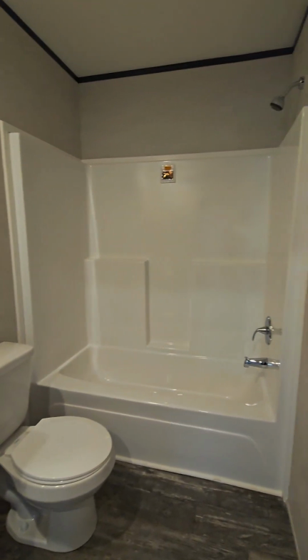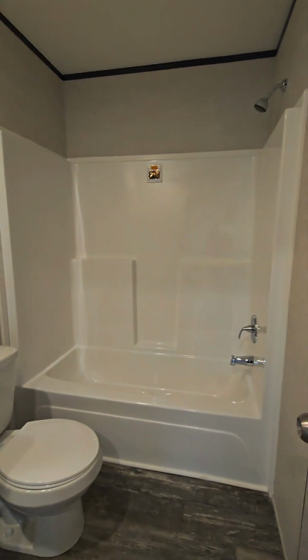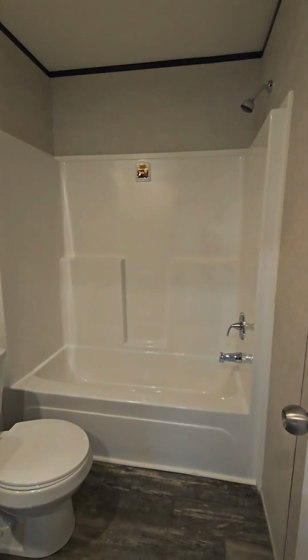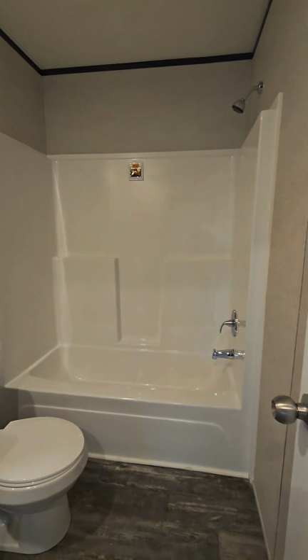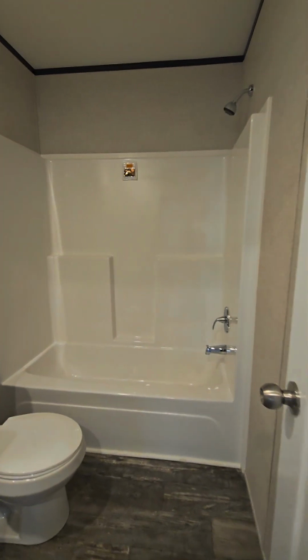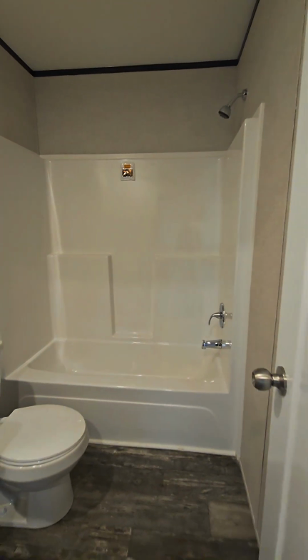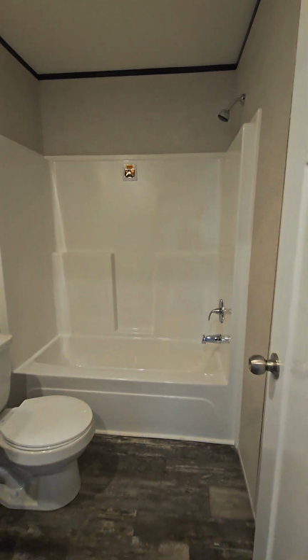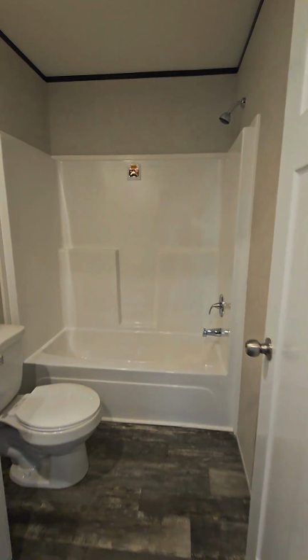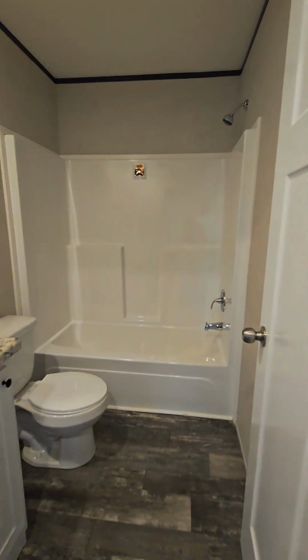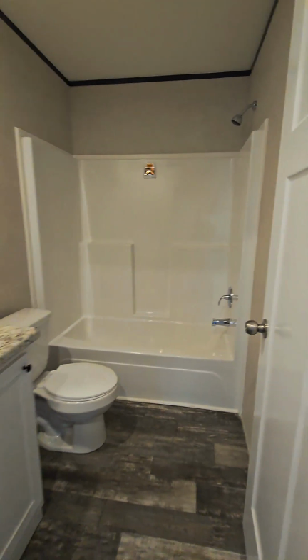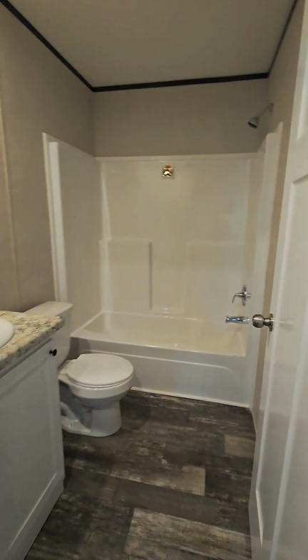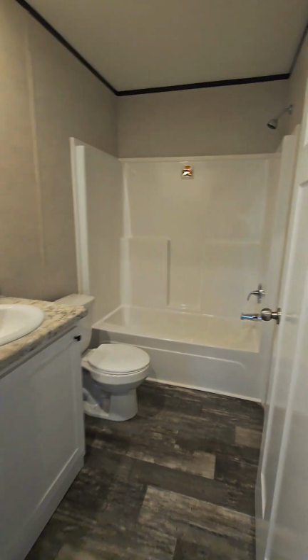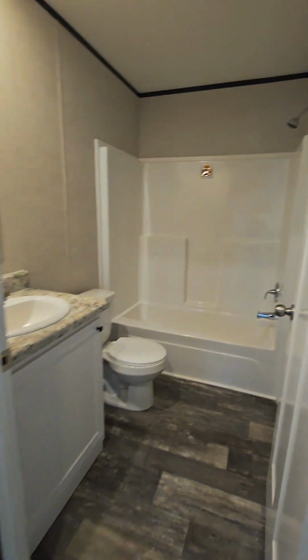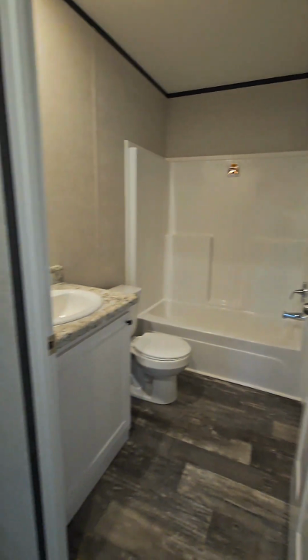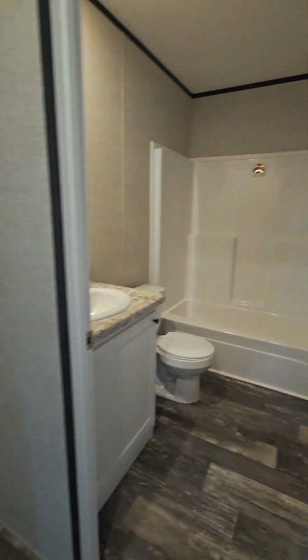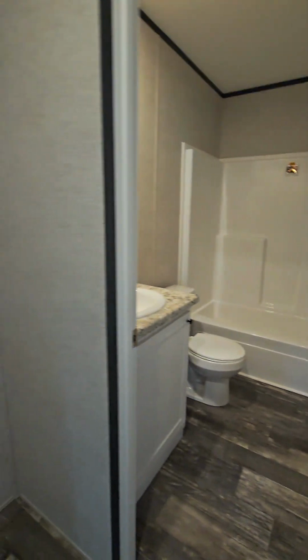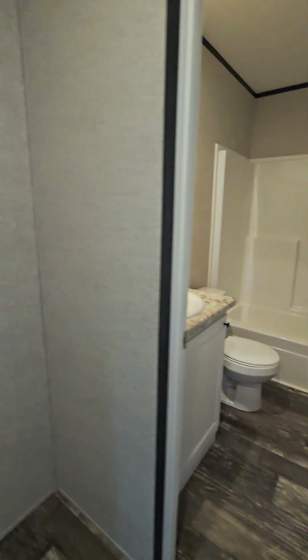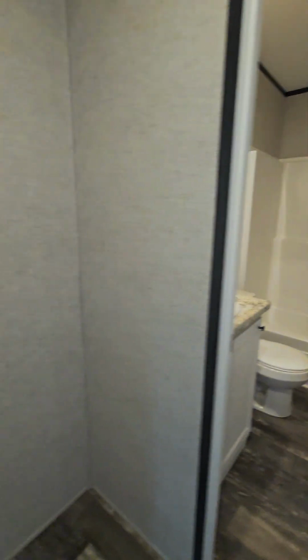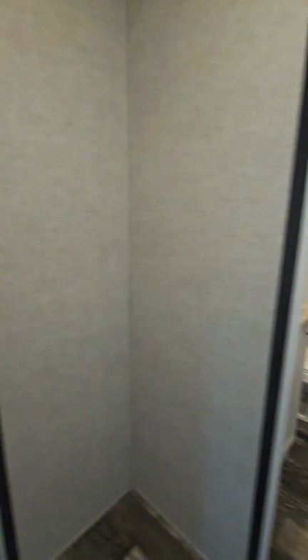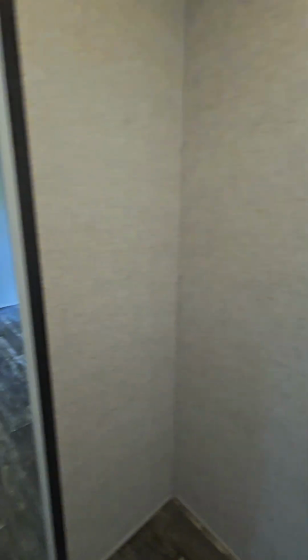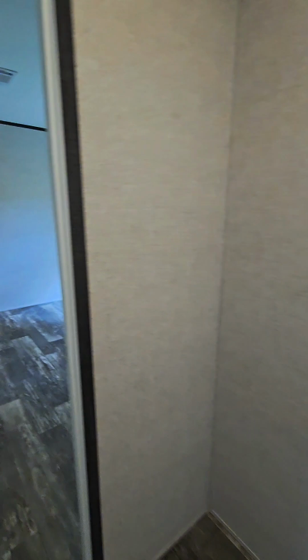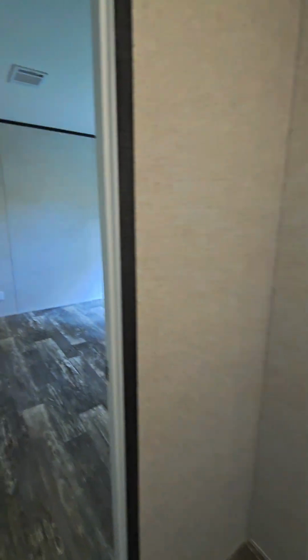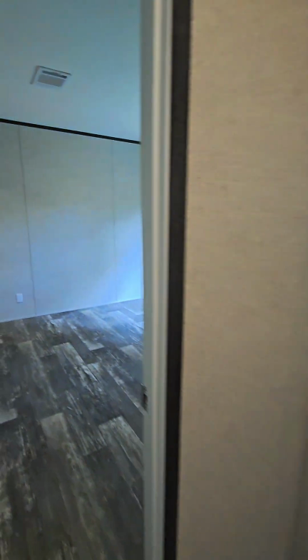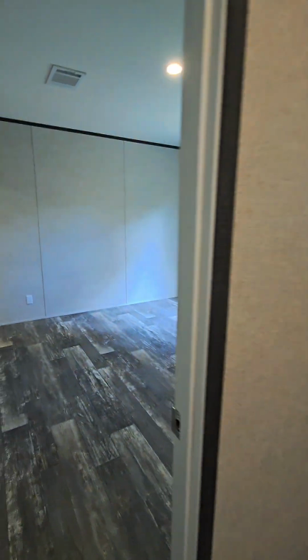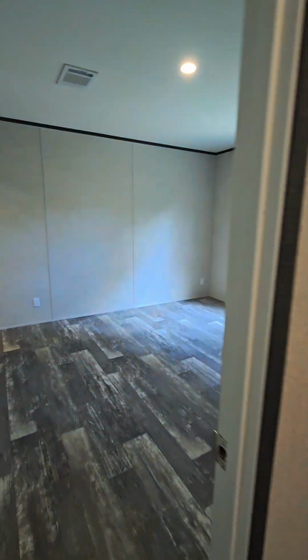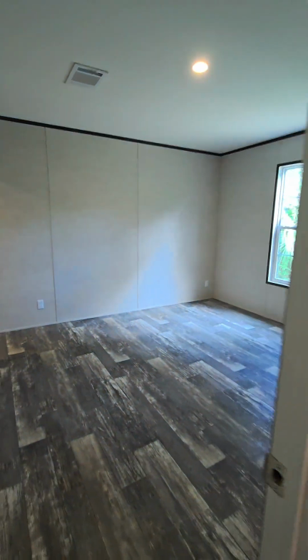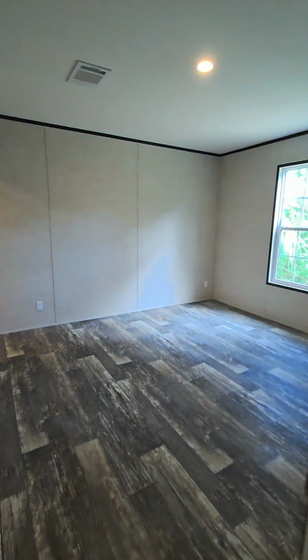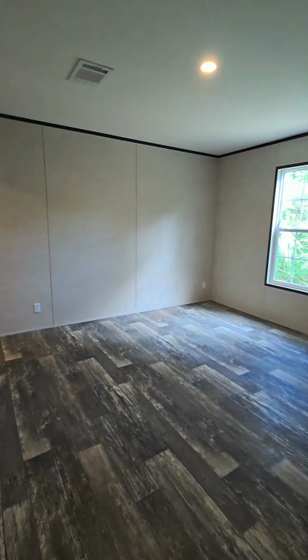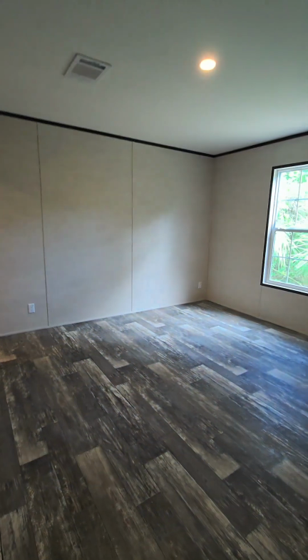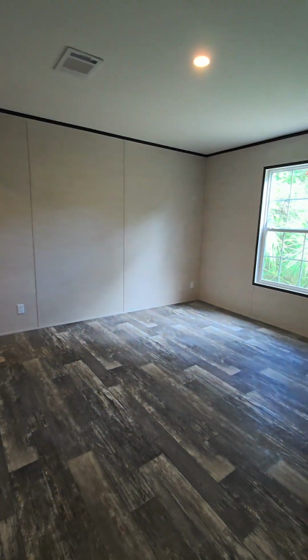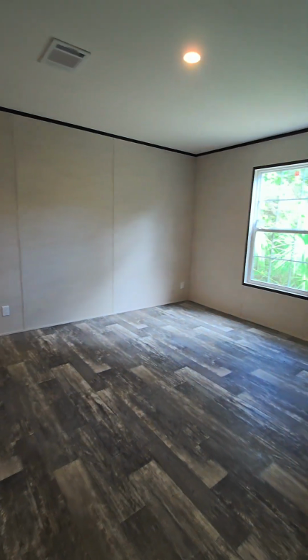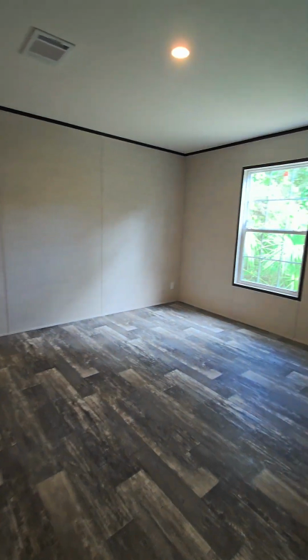Brand new shower with the tub. I love it — those are so easy to clean, so much better than tile, in my opinion.